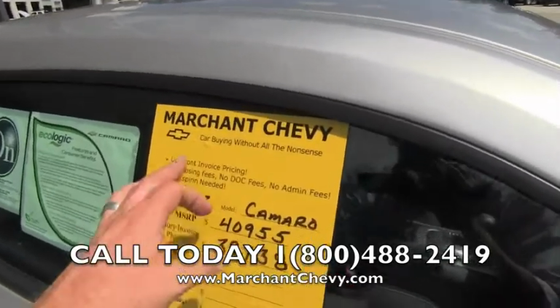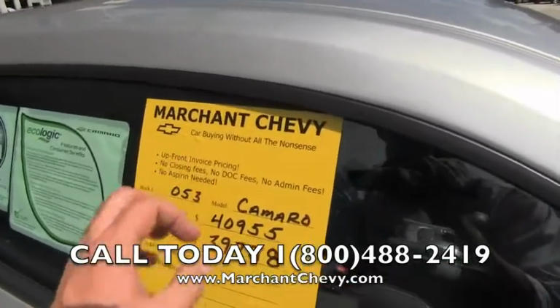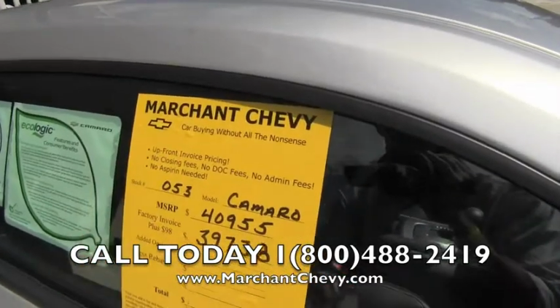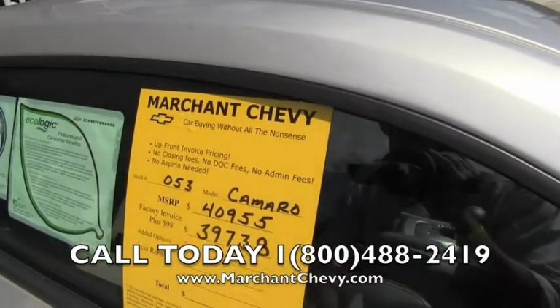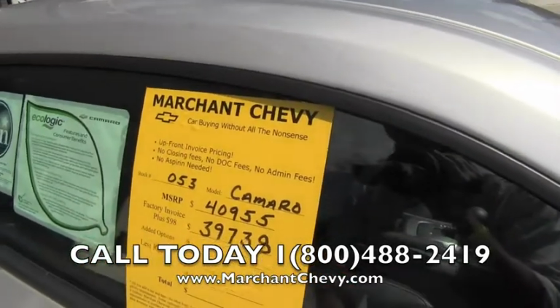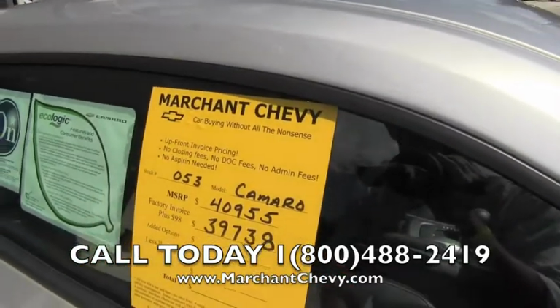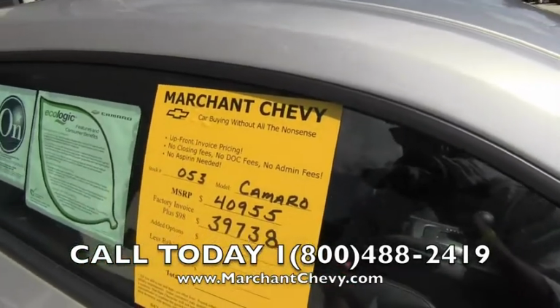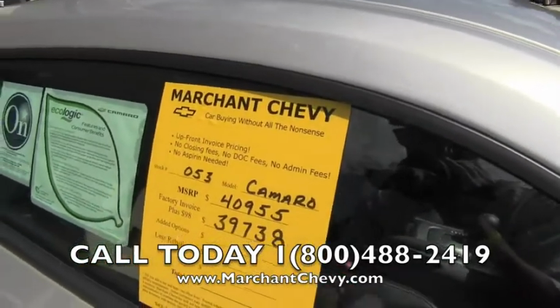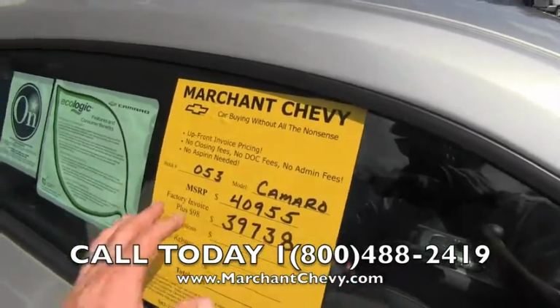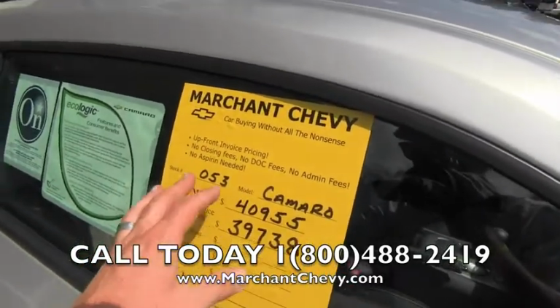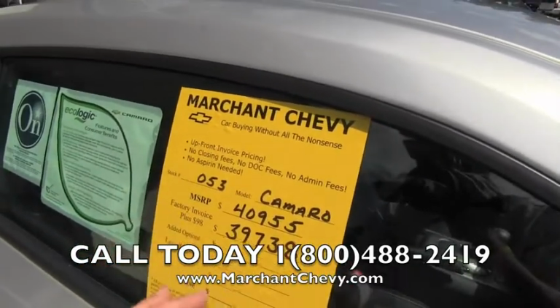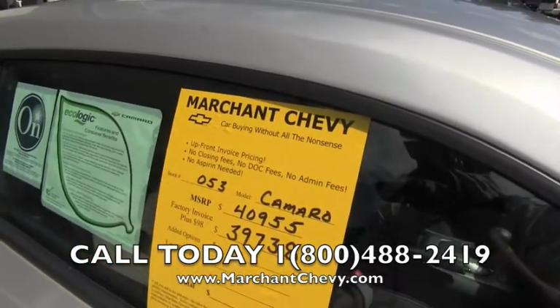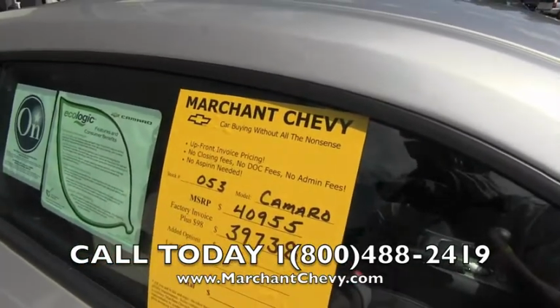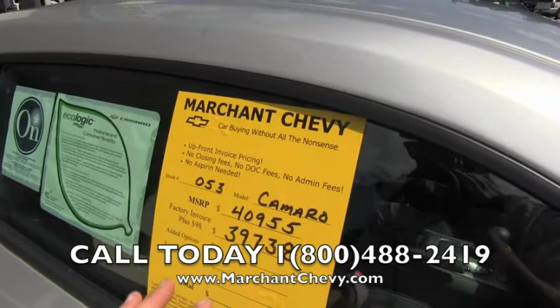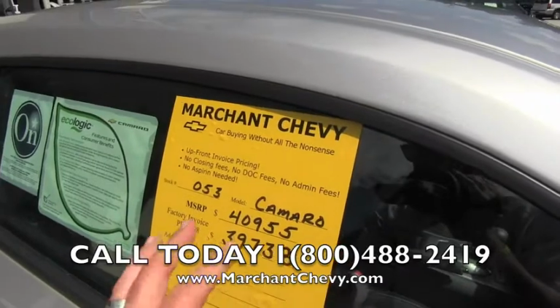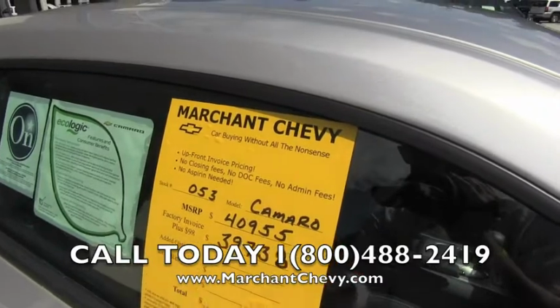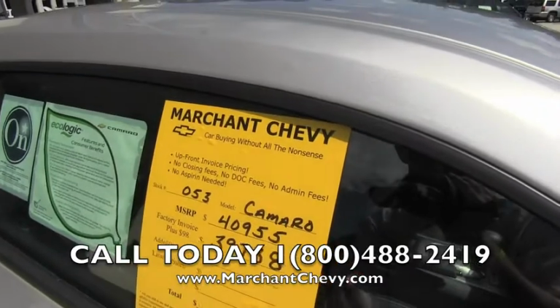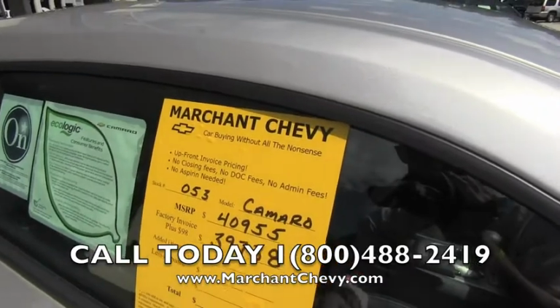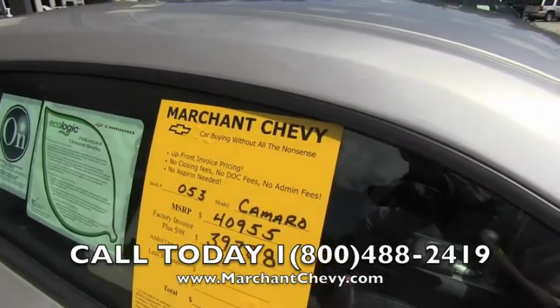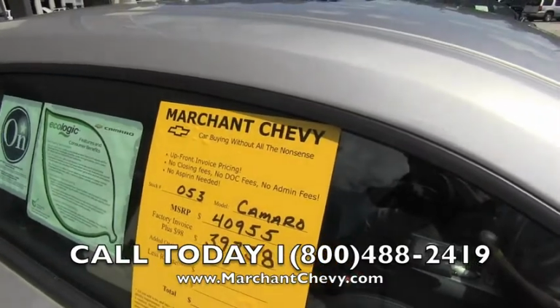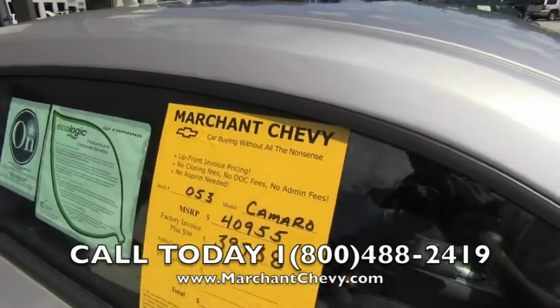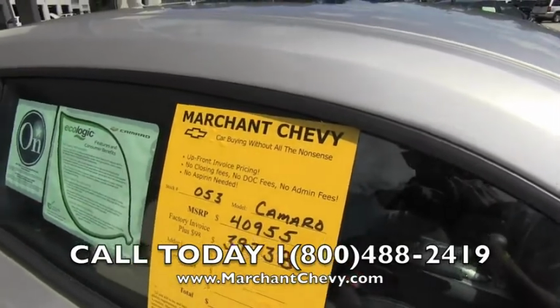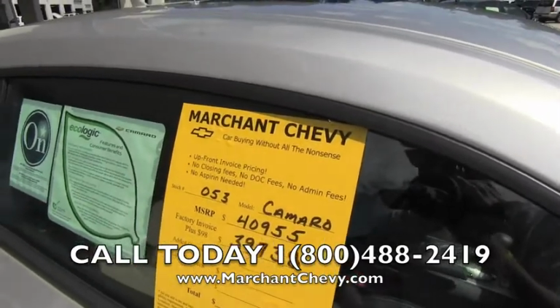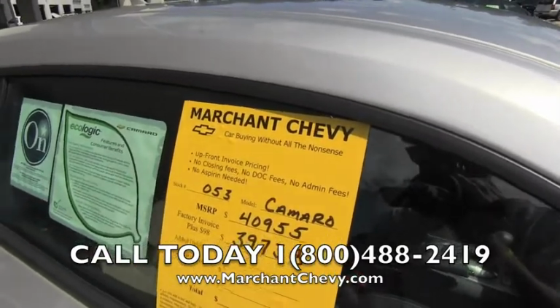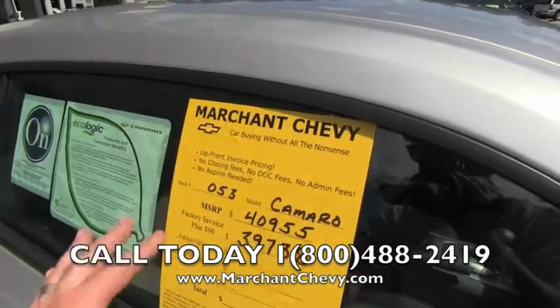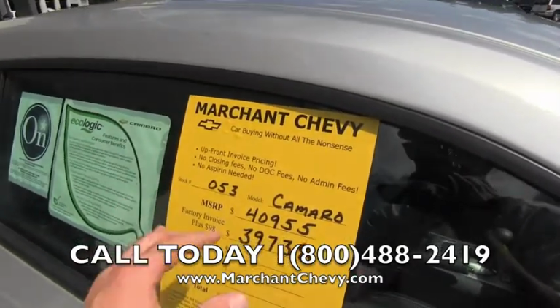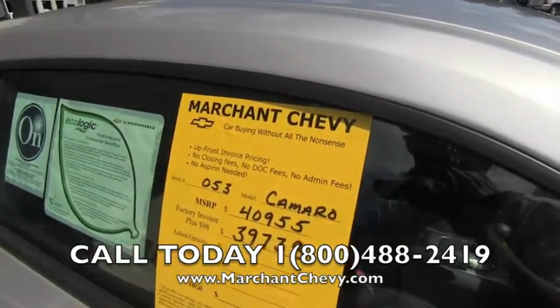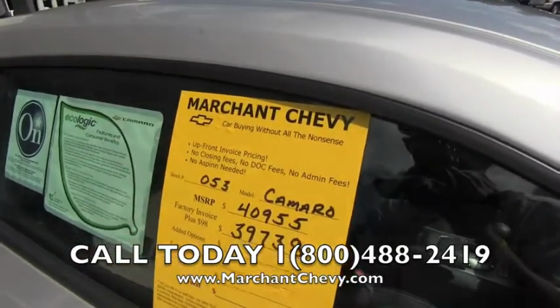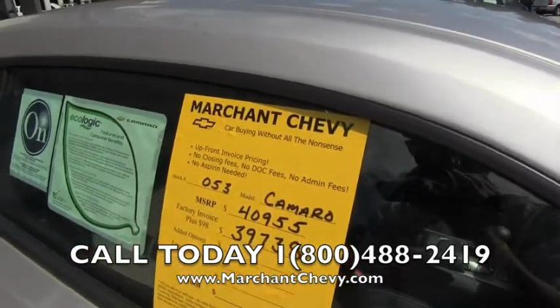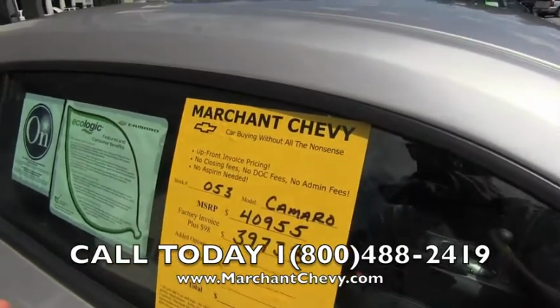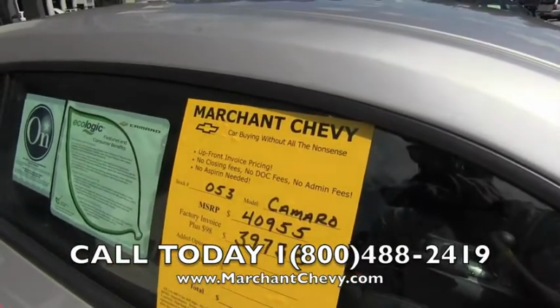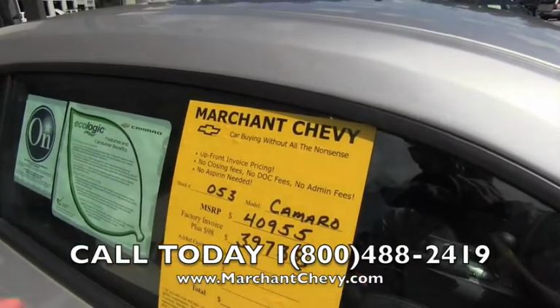Upfront invoice pricing, no closing fees, no dock fees, no admin fees — no aspirin needed at all.